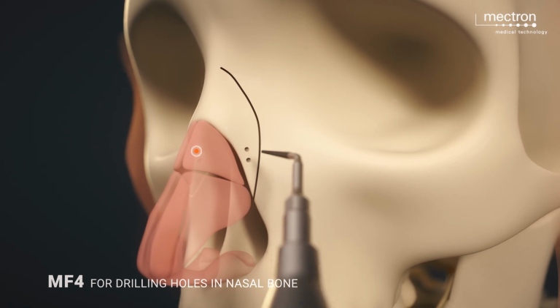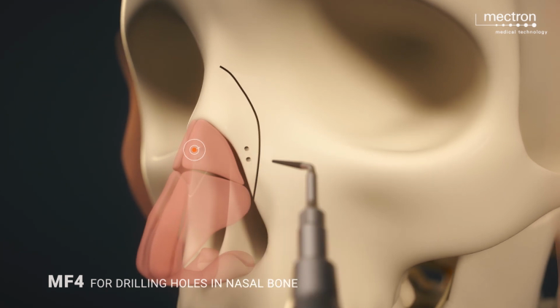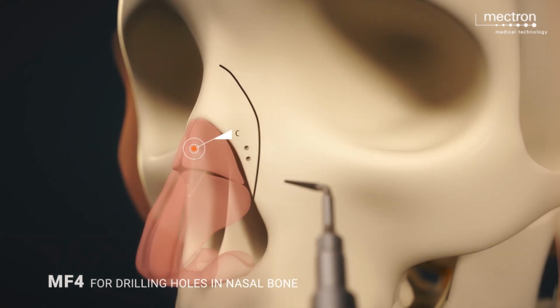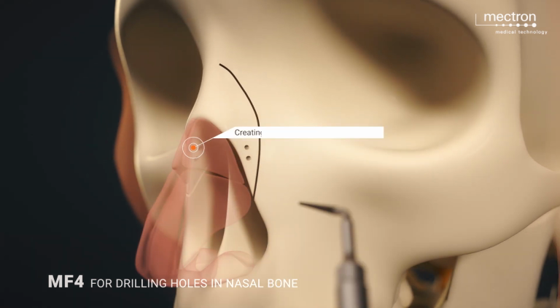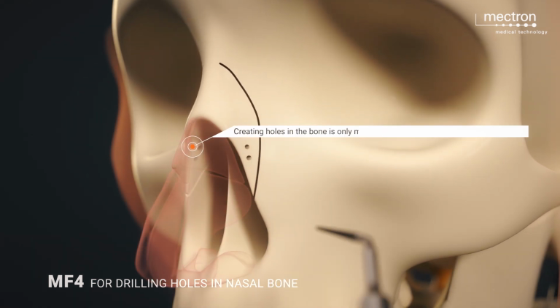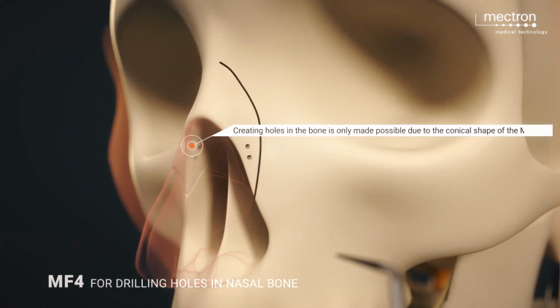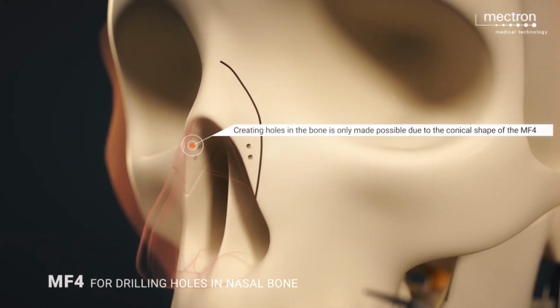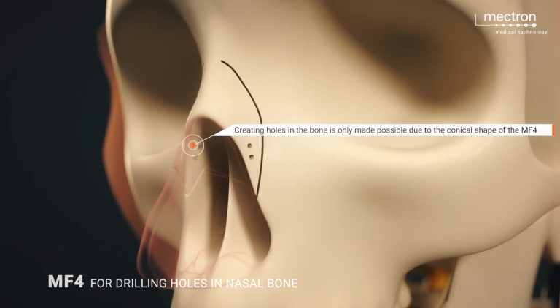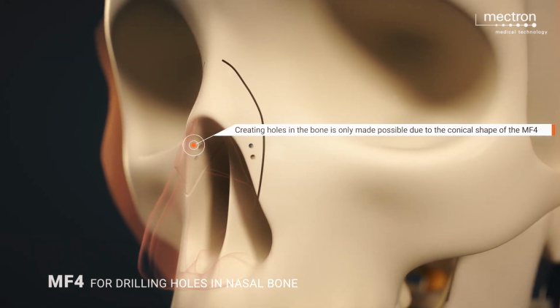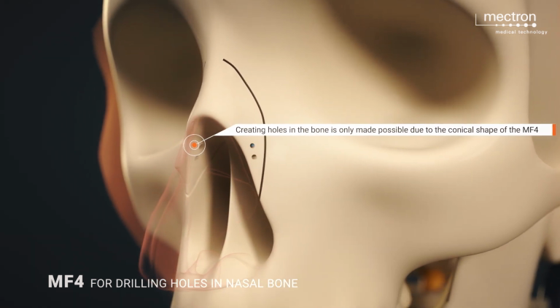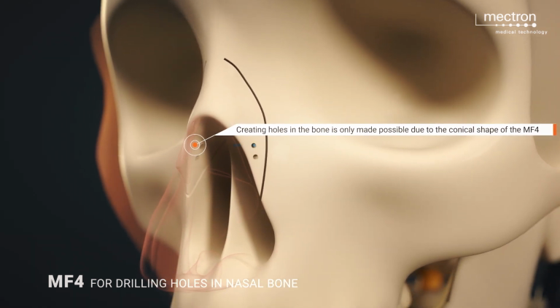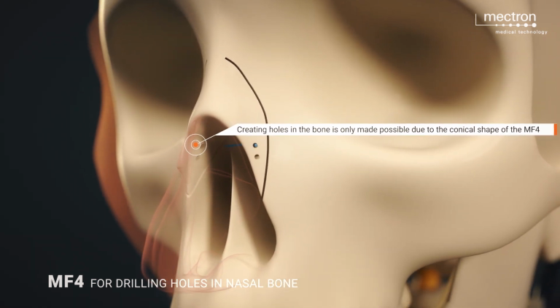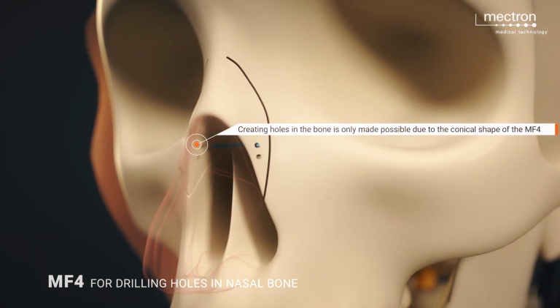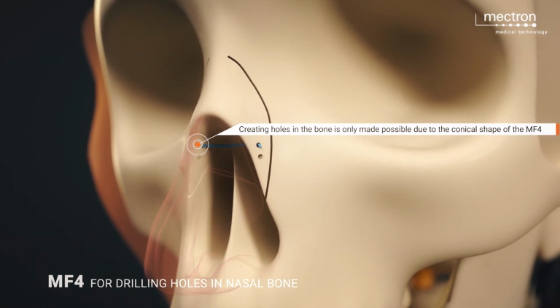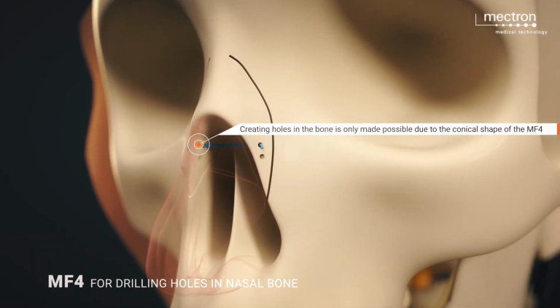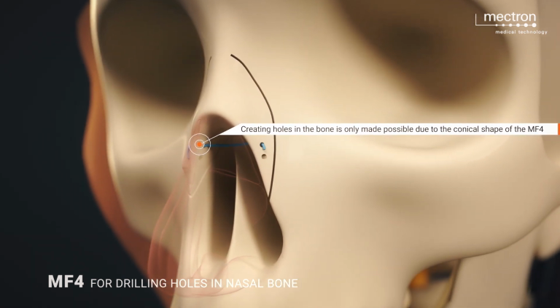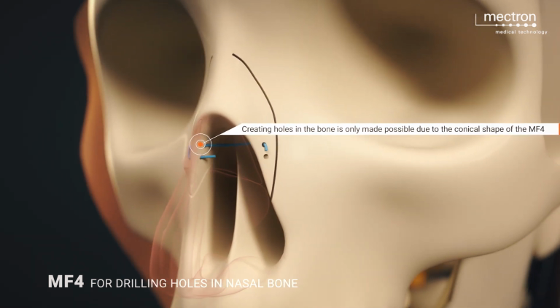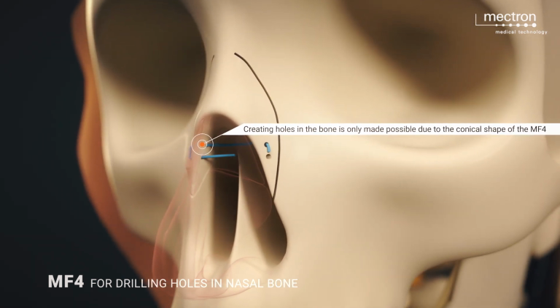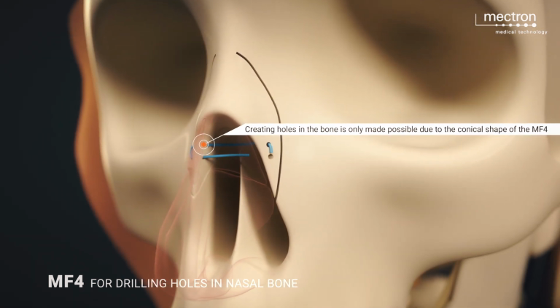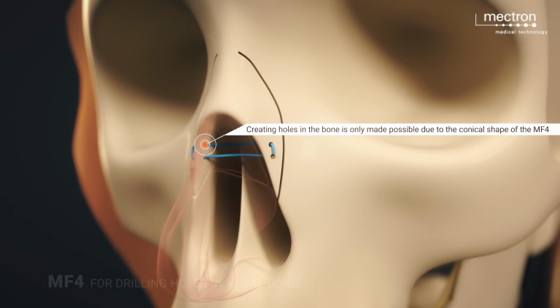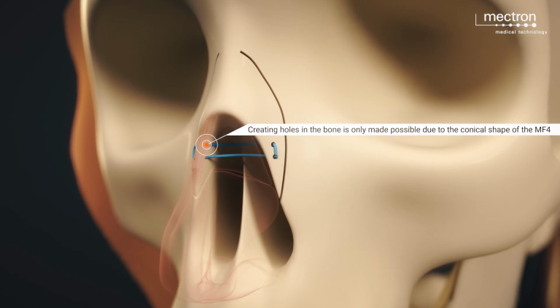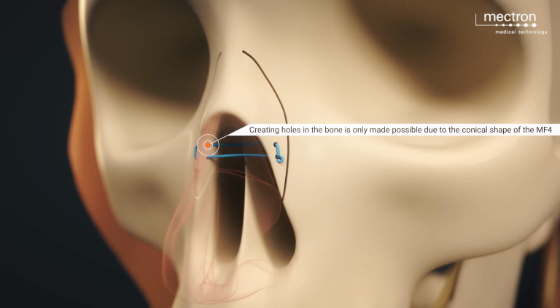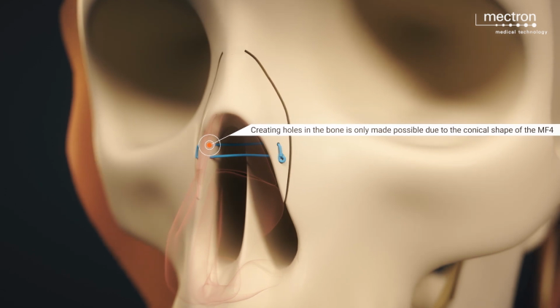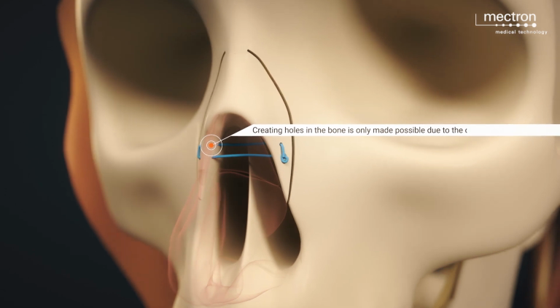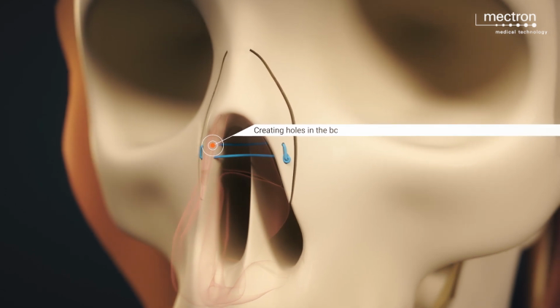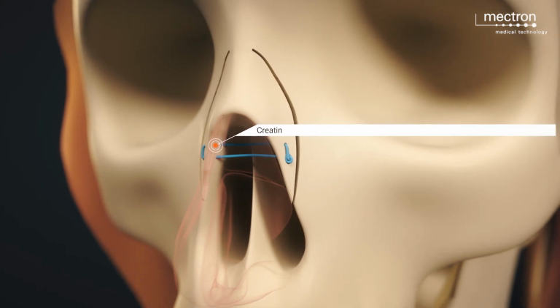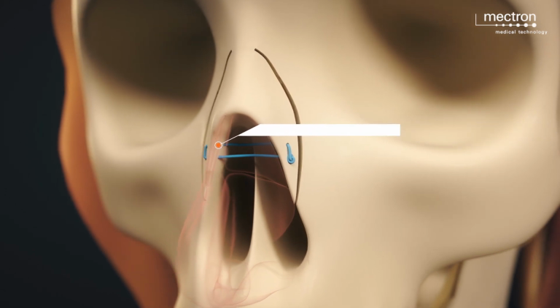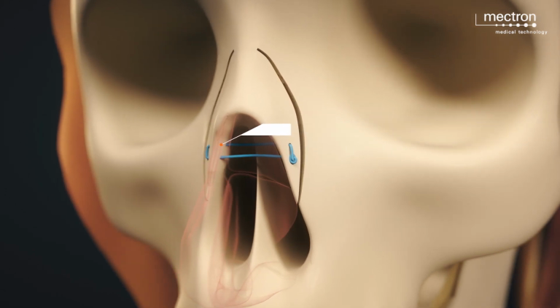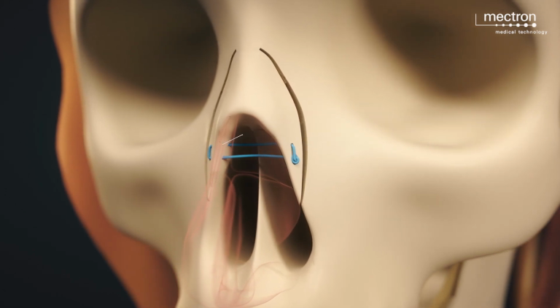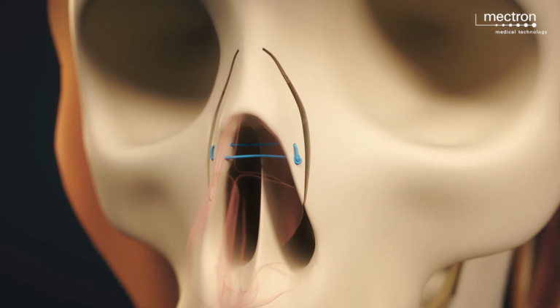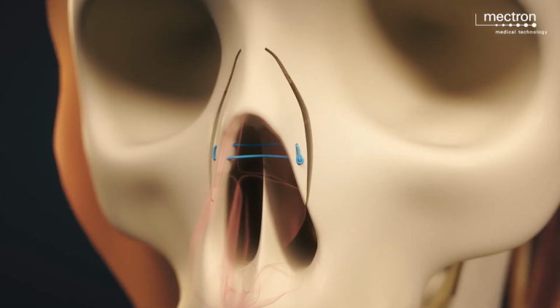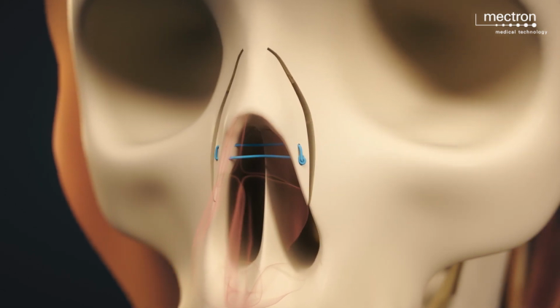This allows for a horizontal bone suture with absorbable suture material that fixes the lateral walls in a medialized position.